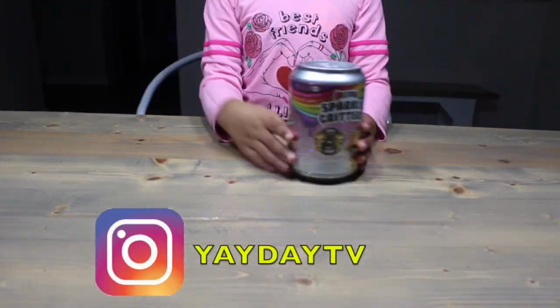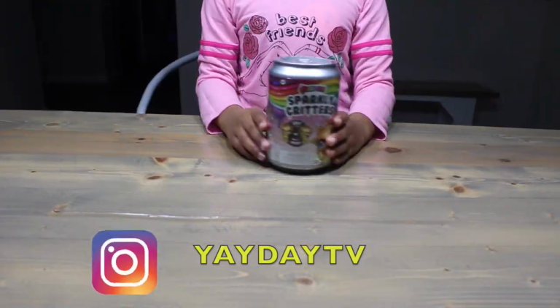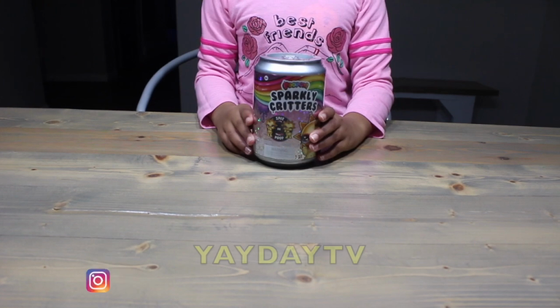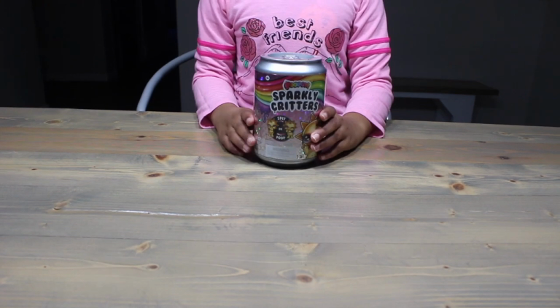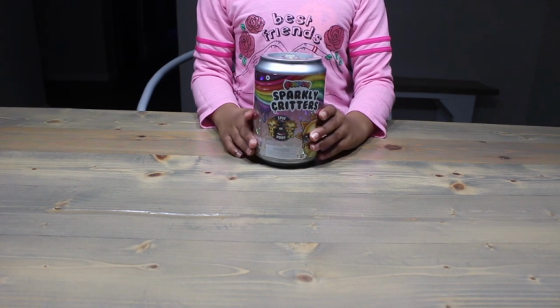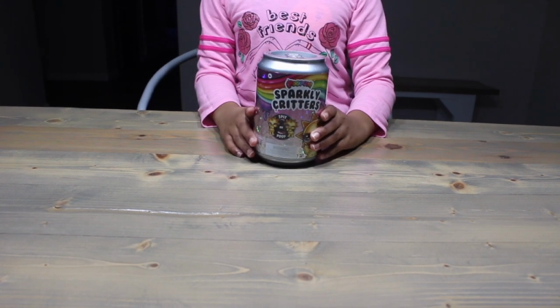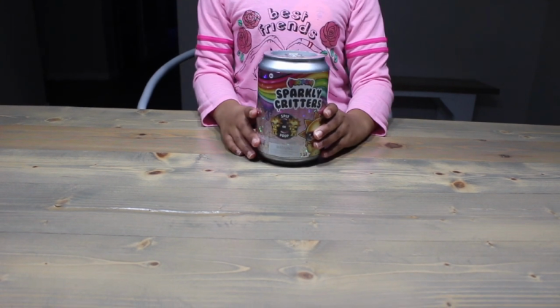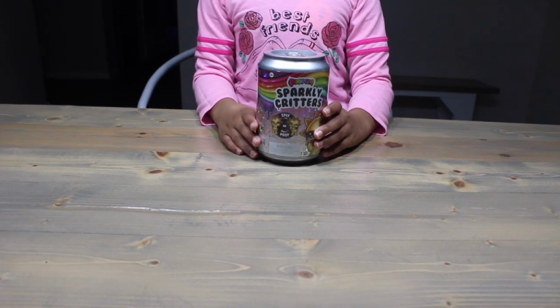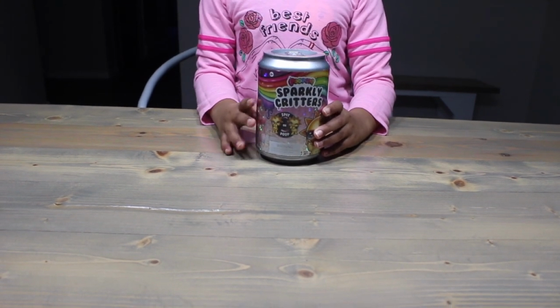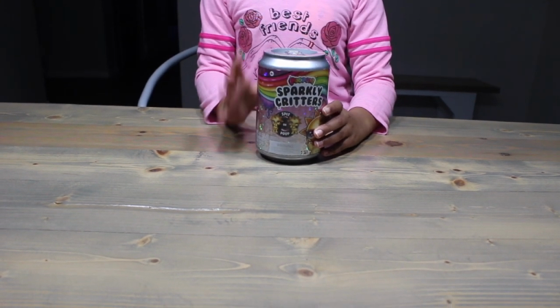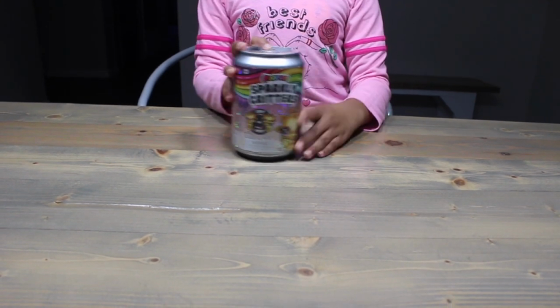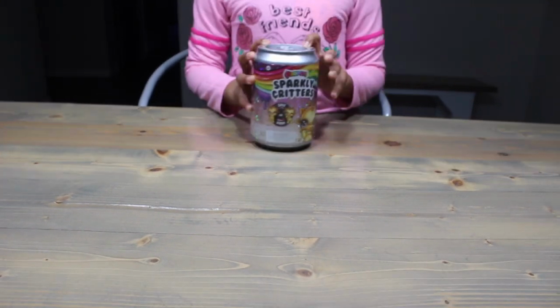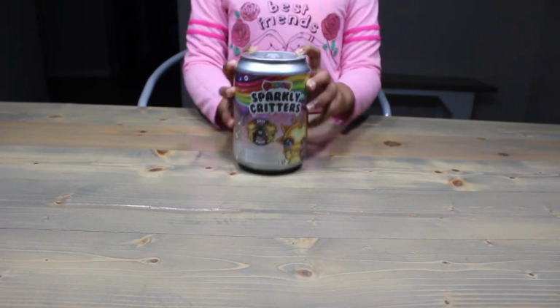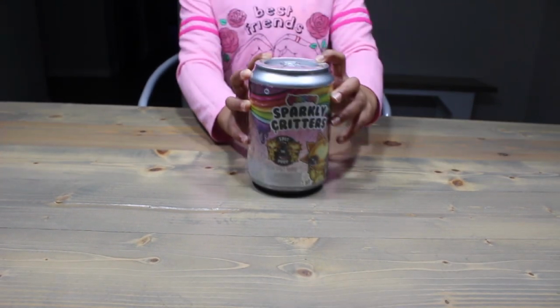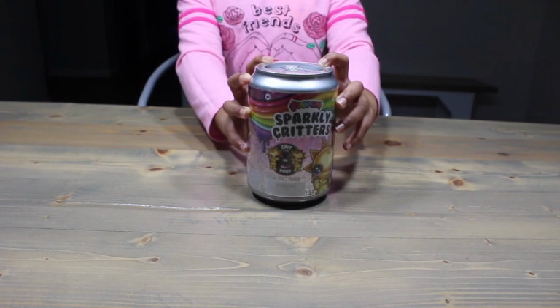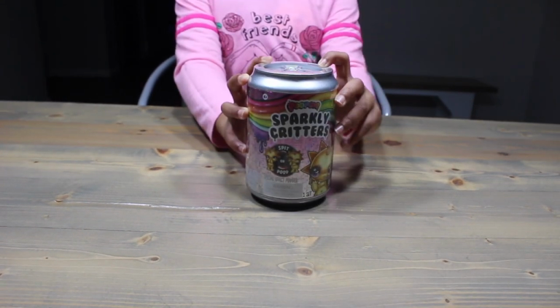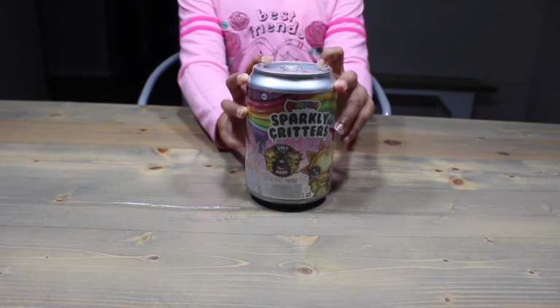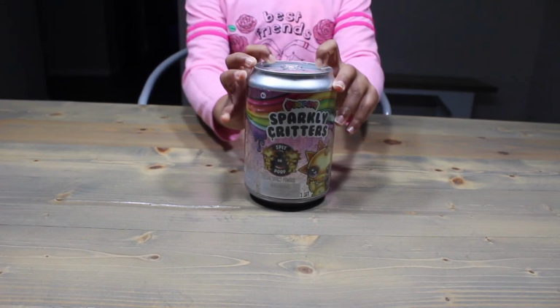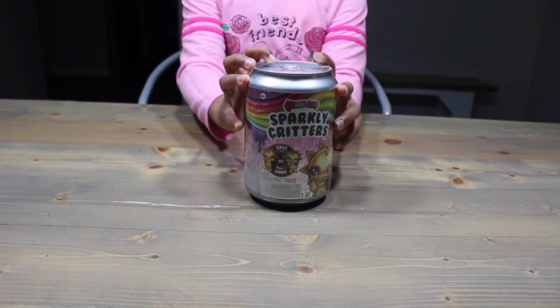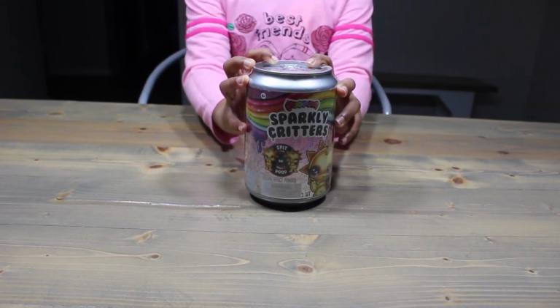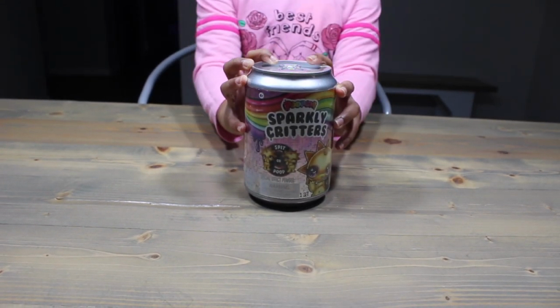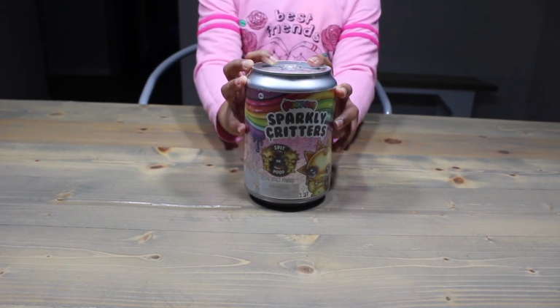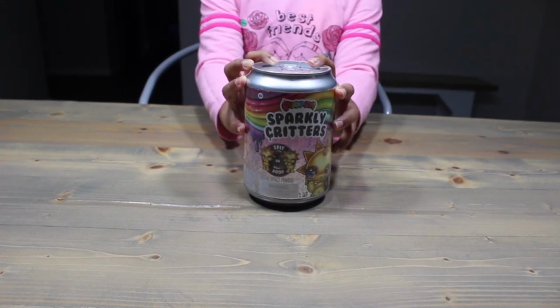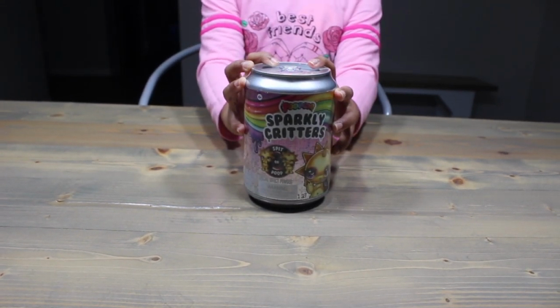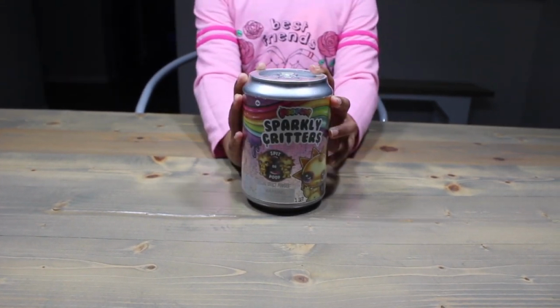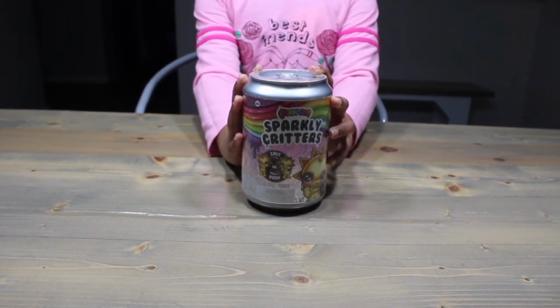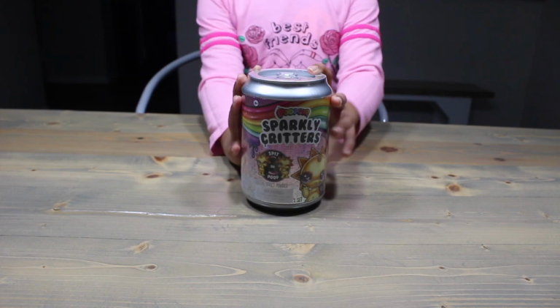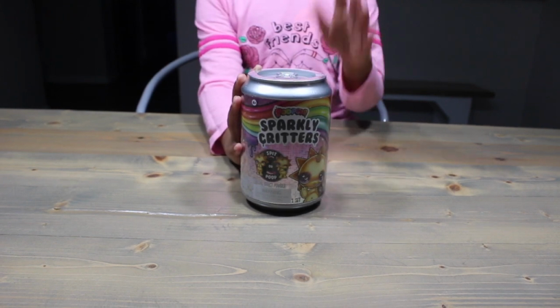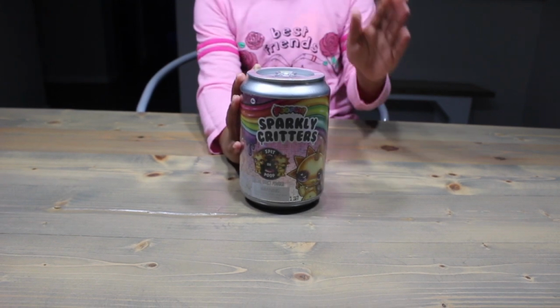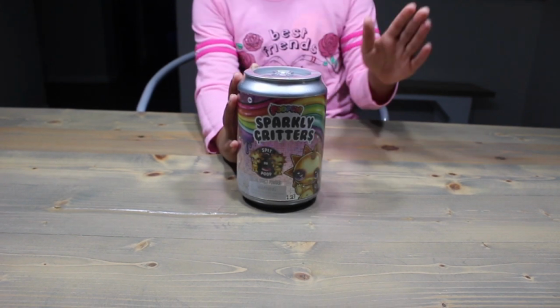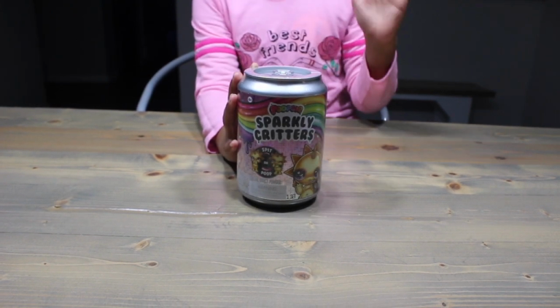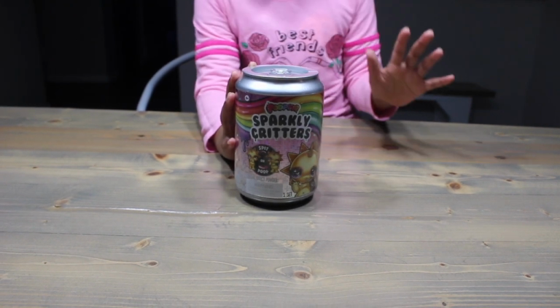What? This is not a fake! We all remember these Poopsie Sparkly Critter Cans. But there's a giant fake!